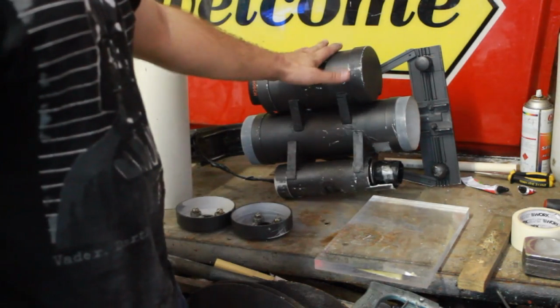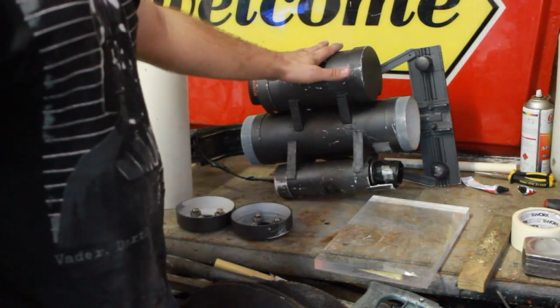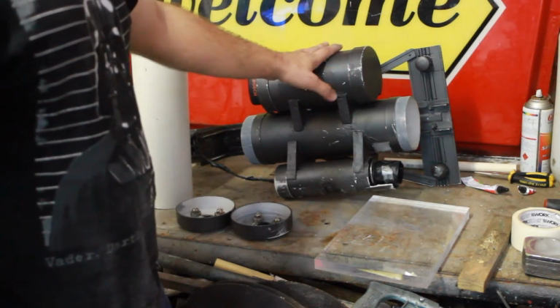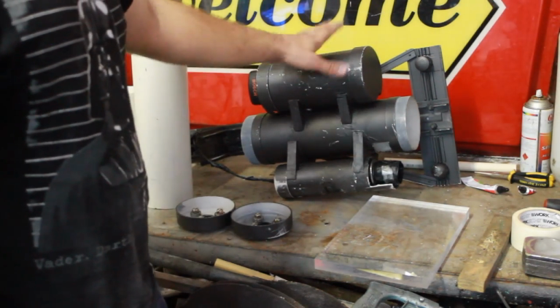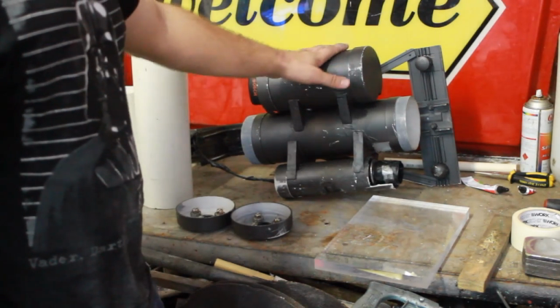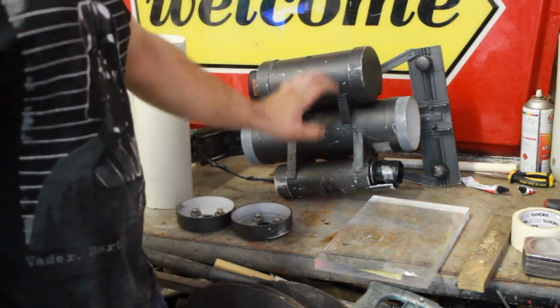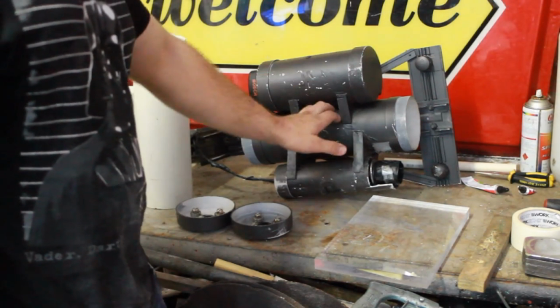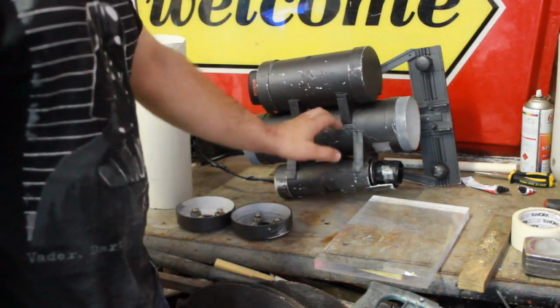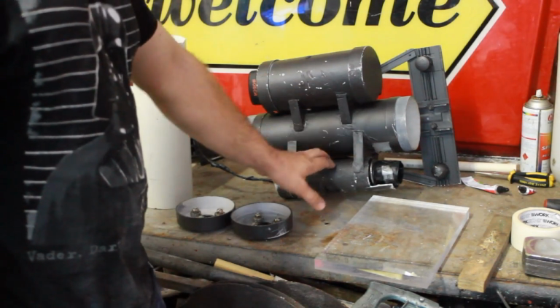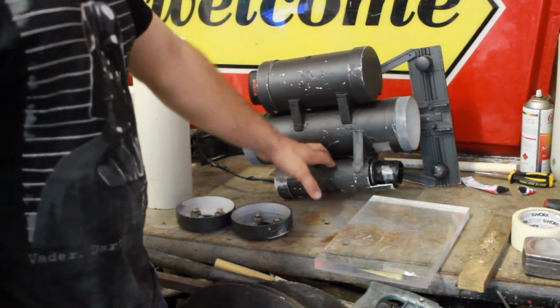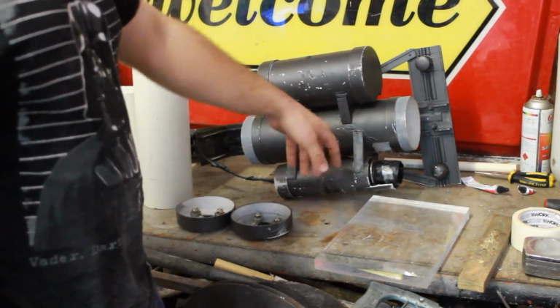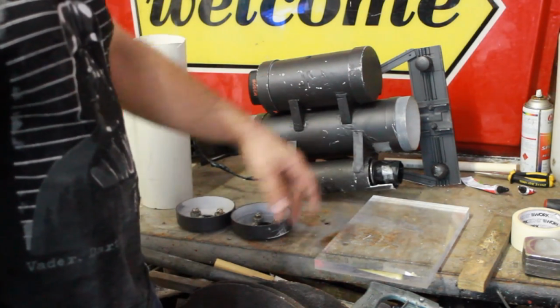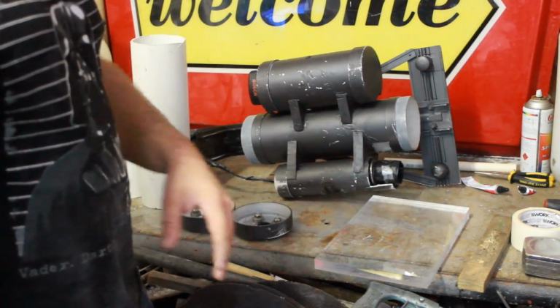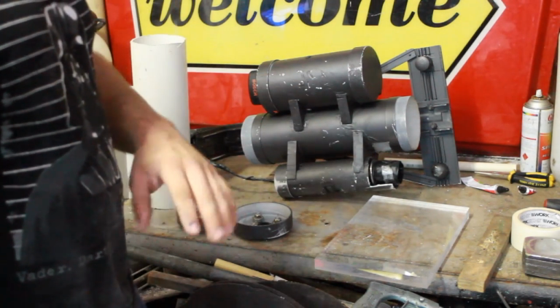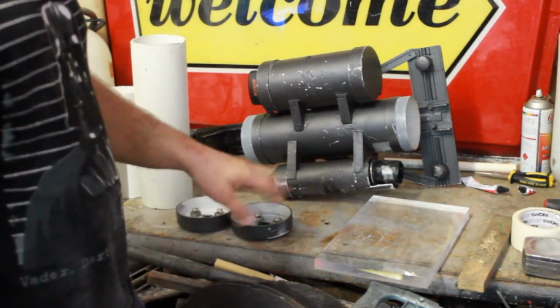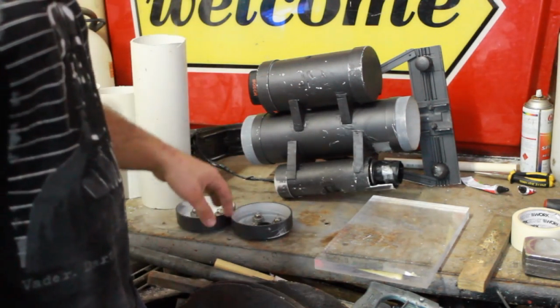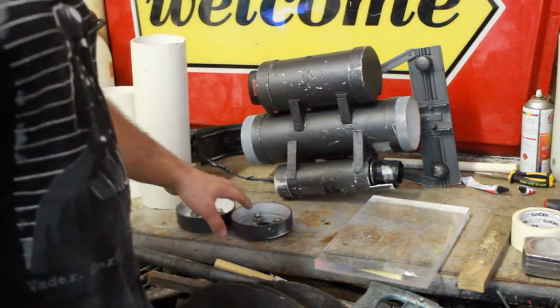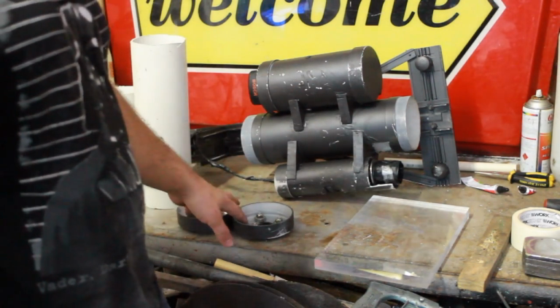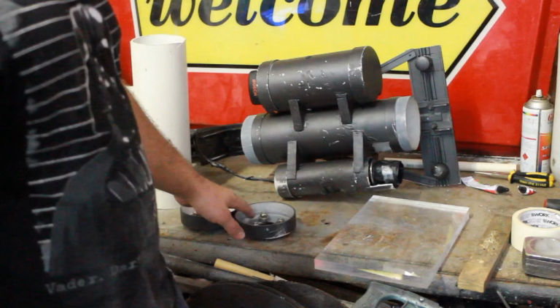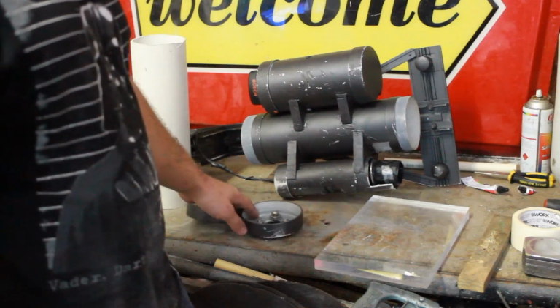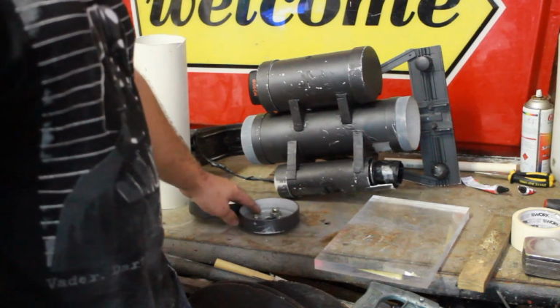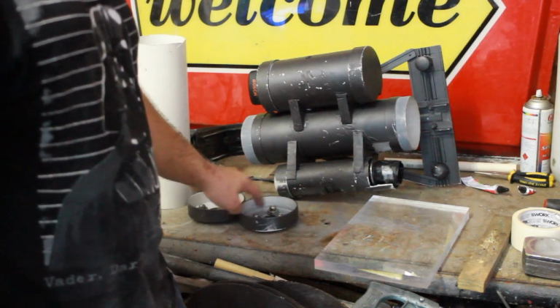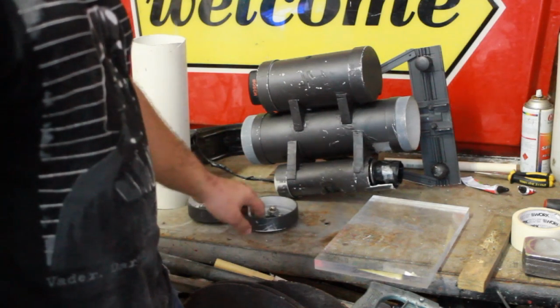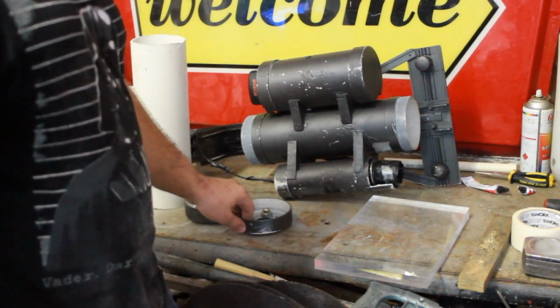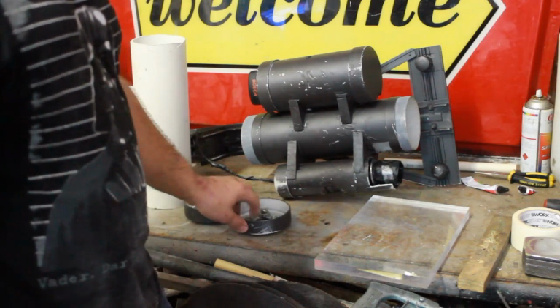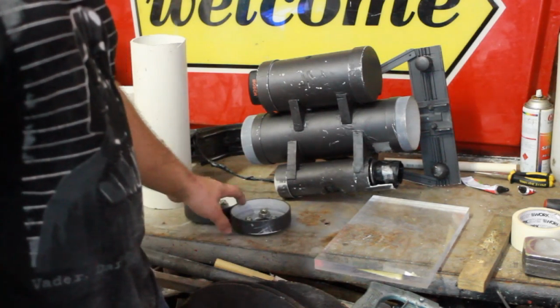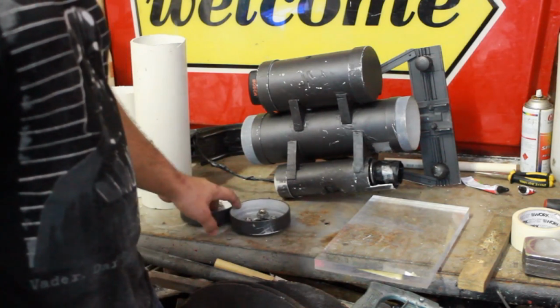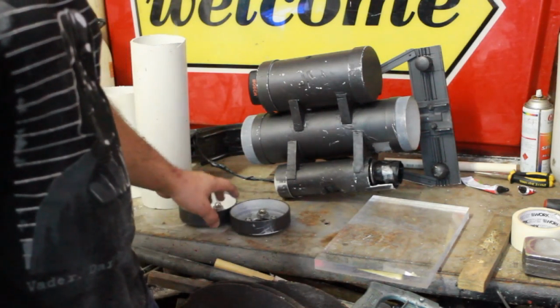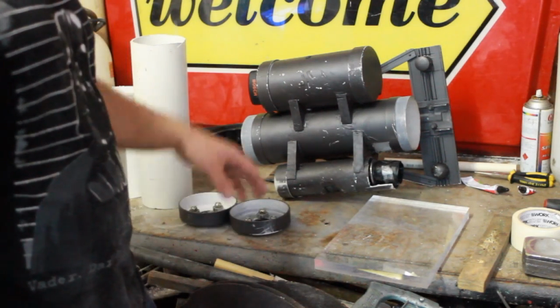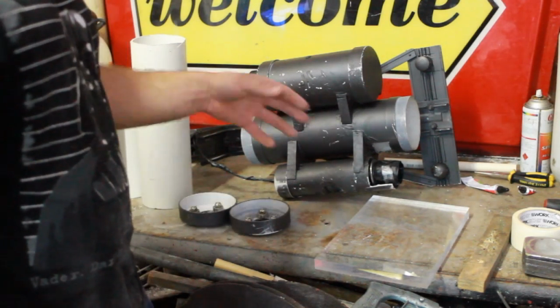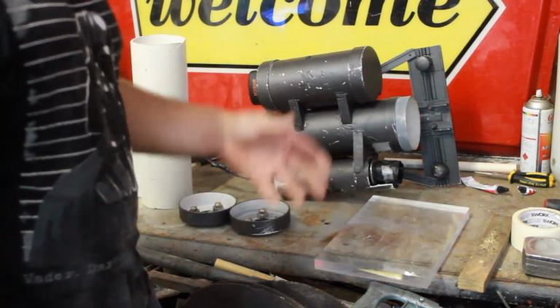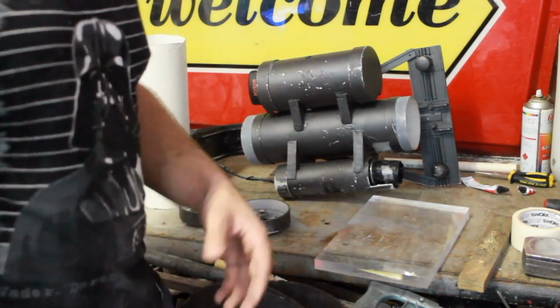That's pretty much it - all we've got to focus on in this part is mounting these three pipes together, and then we'll work on the next part as we go.